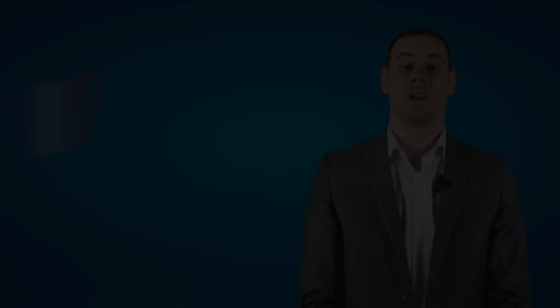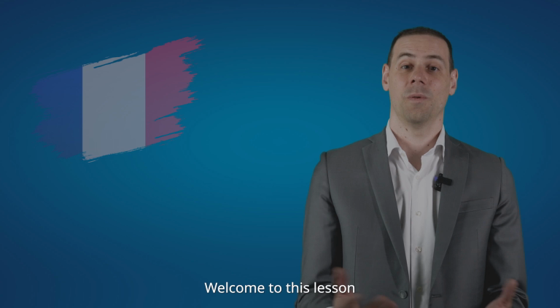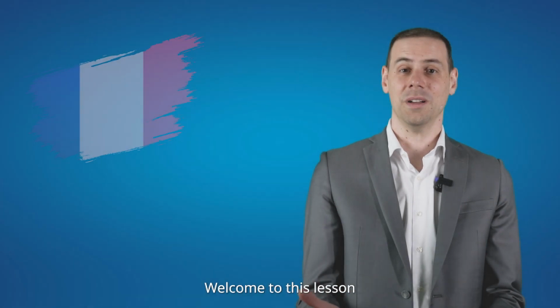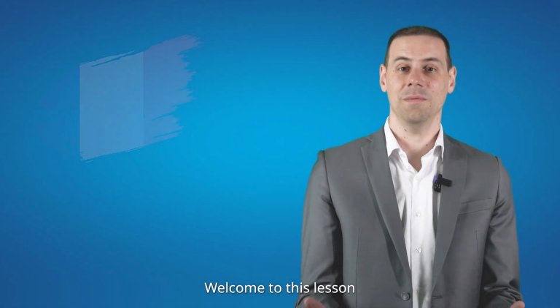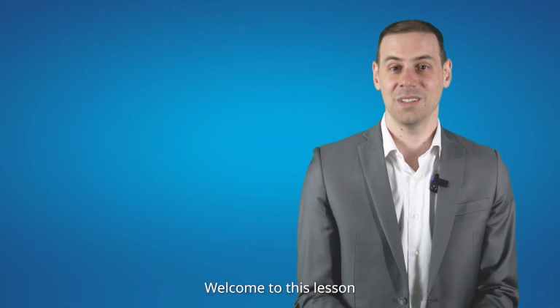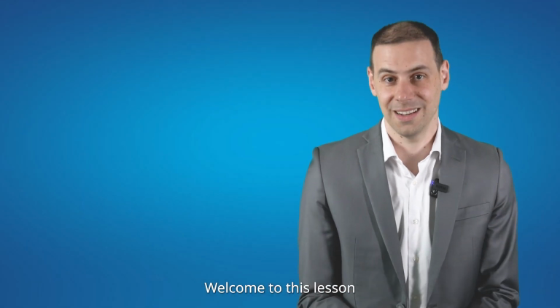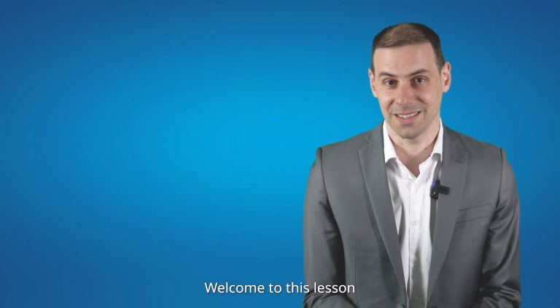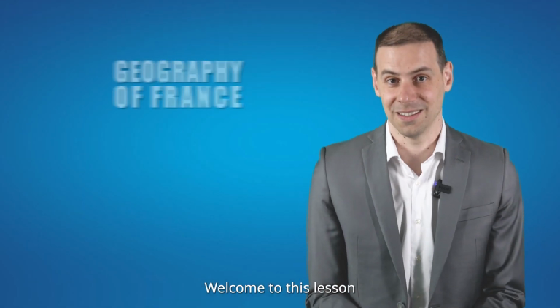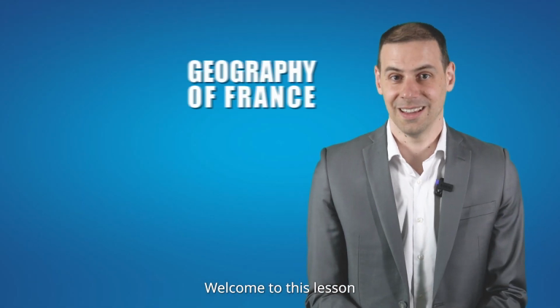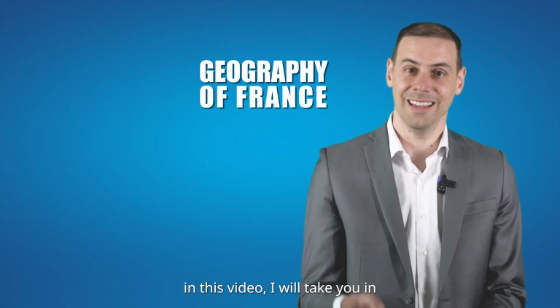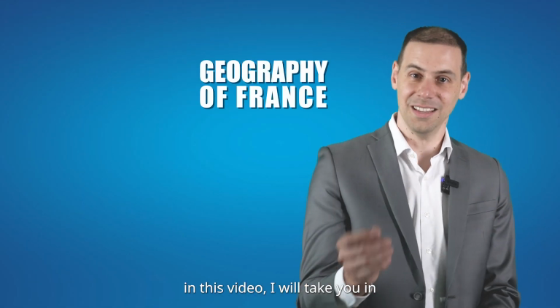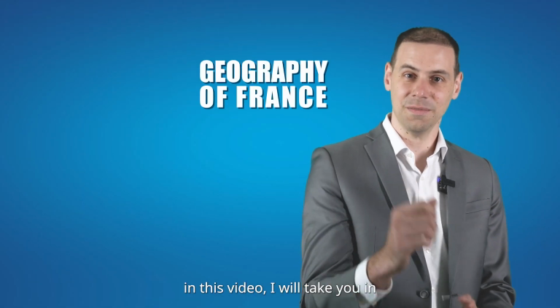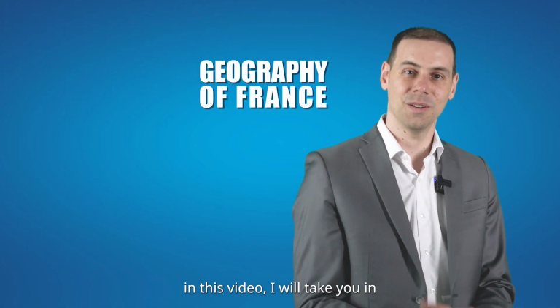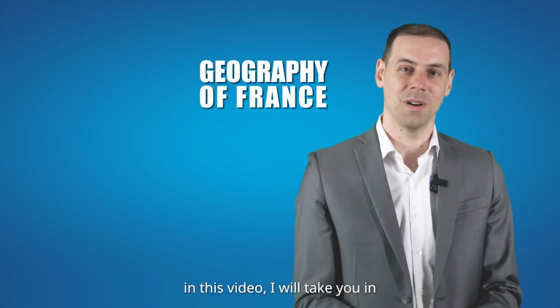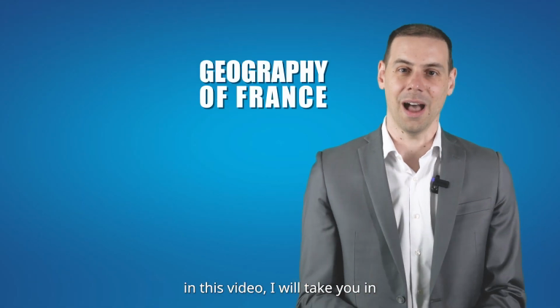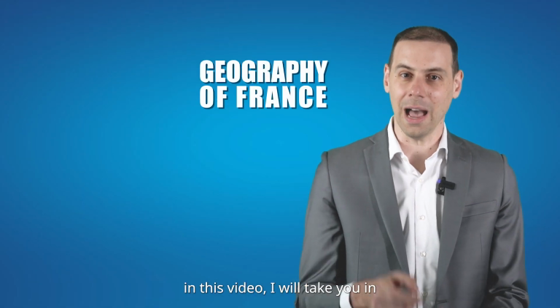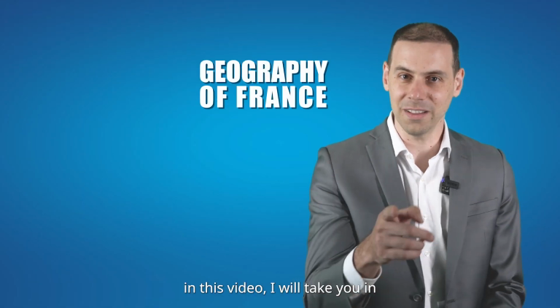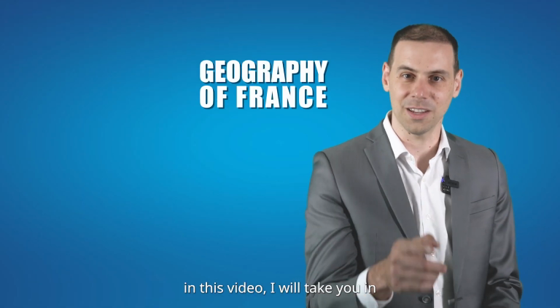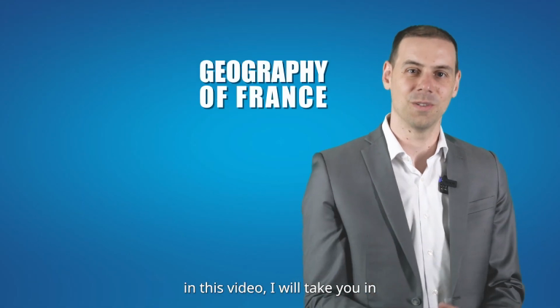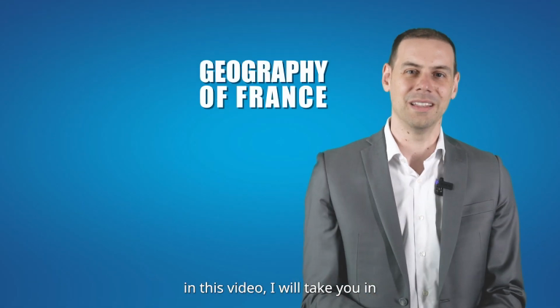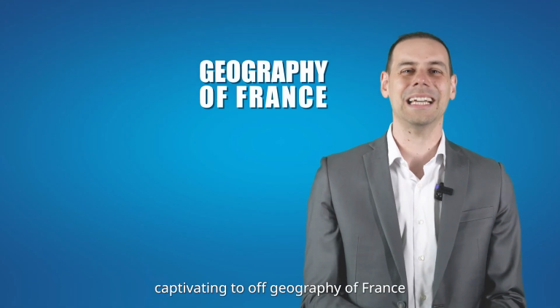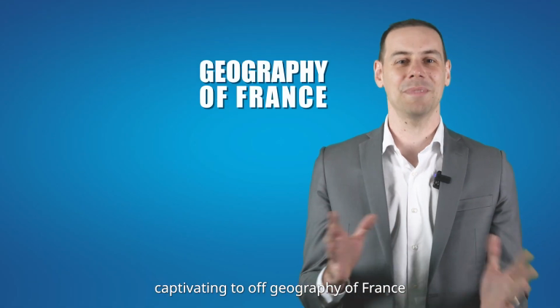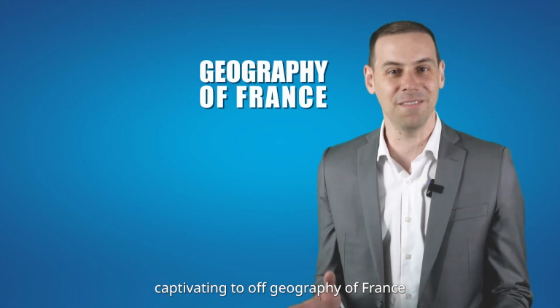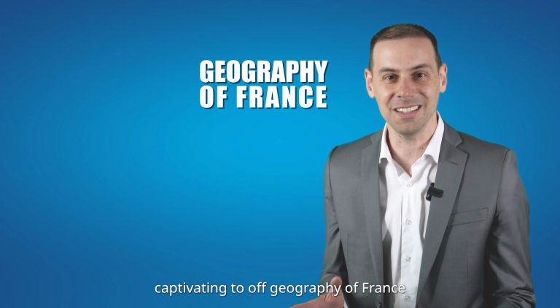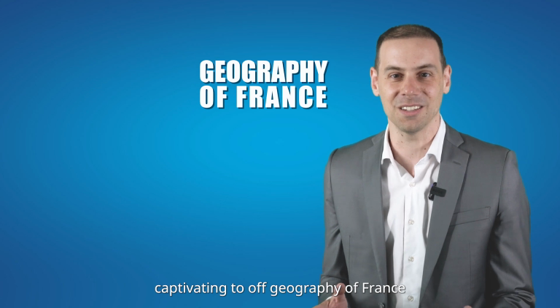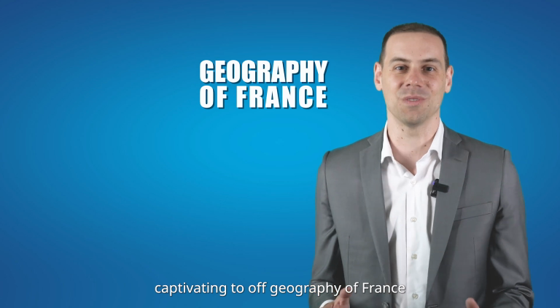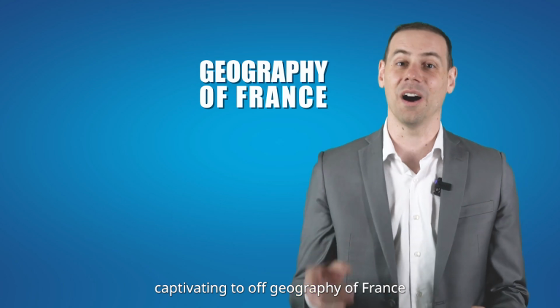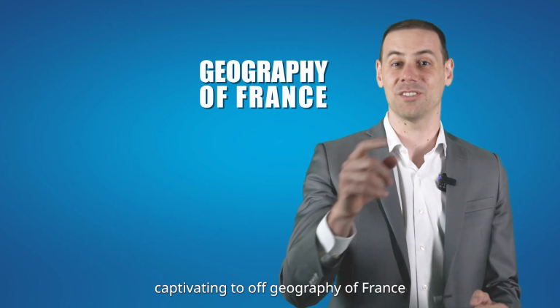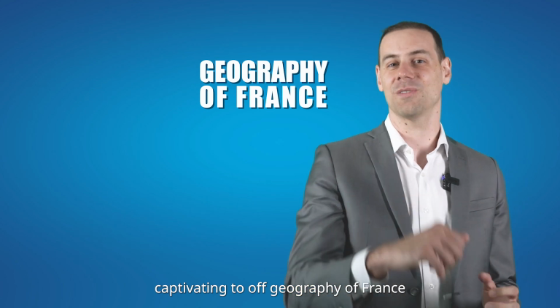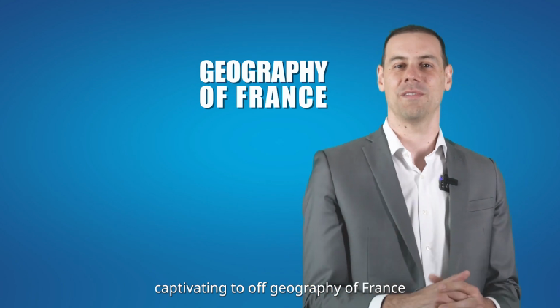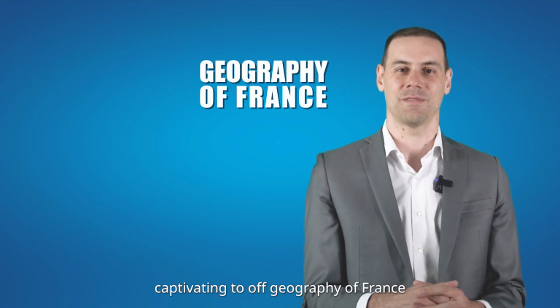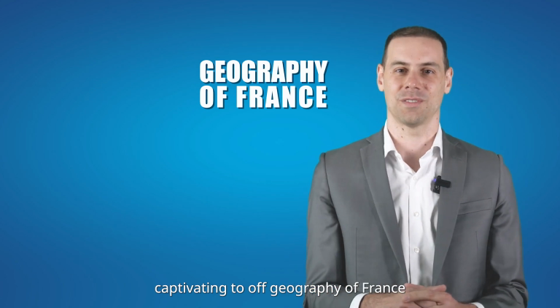Welcome to this lesson. In this video, I will take you on a captivating tour of the Geography of France.